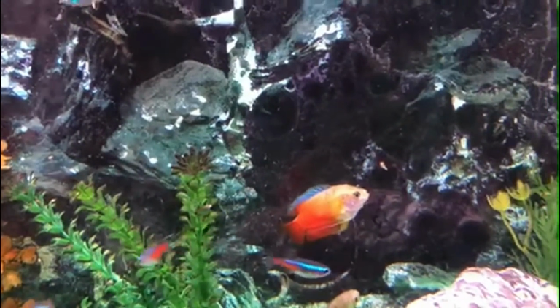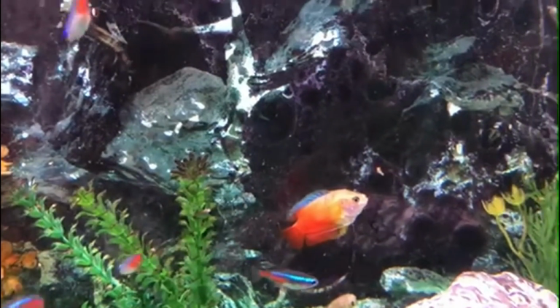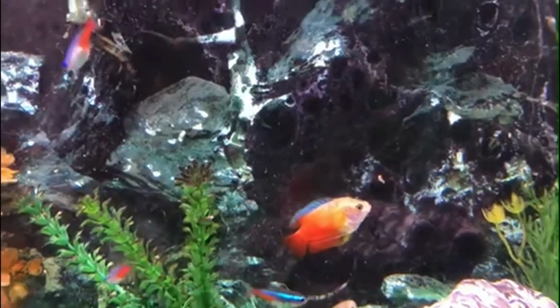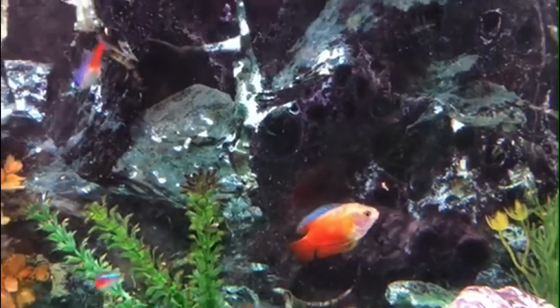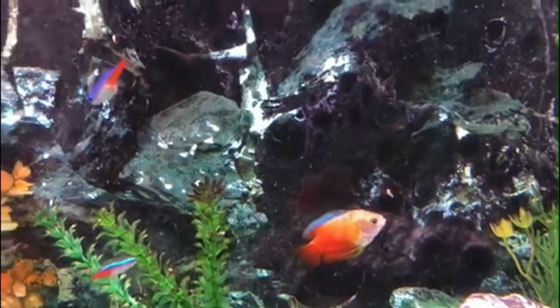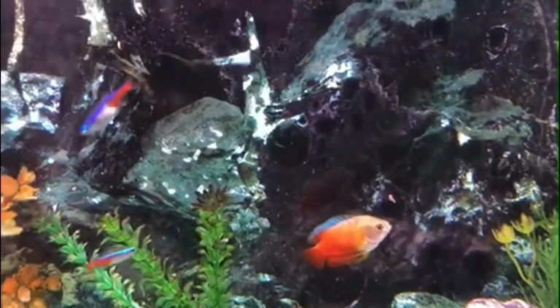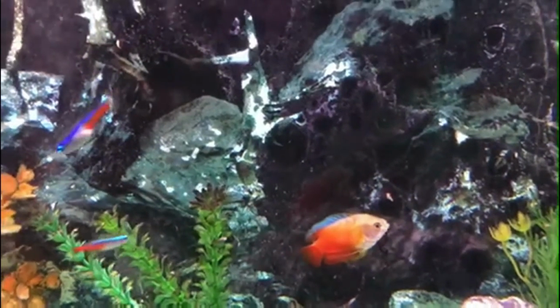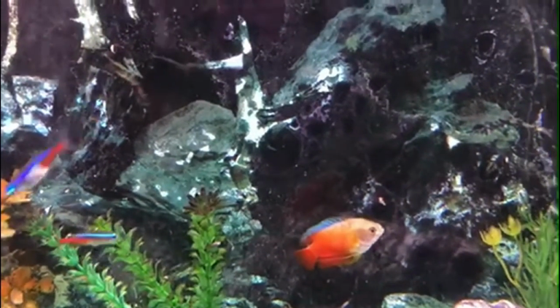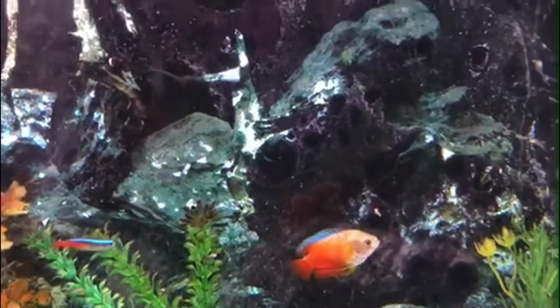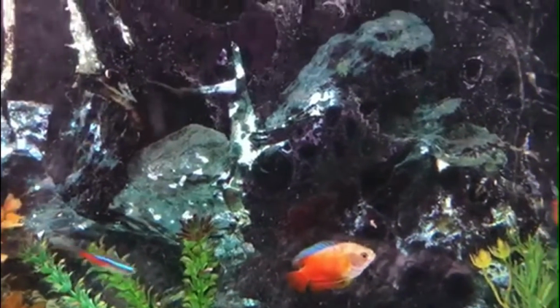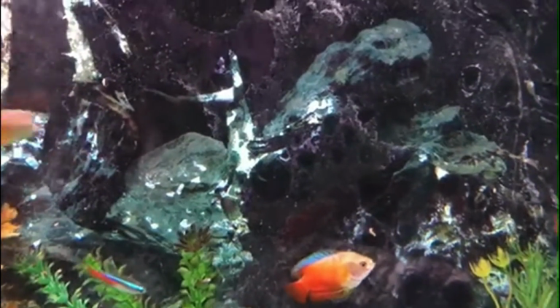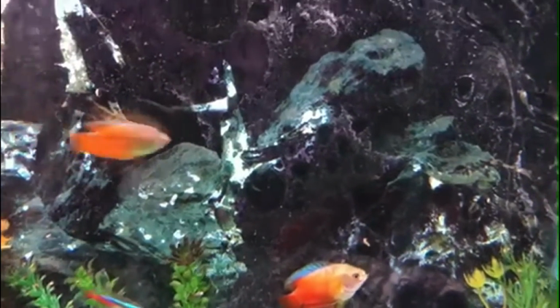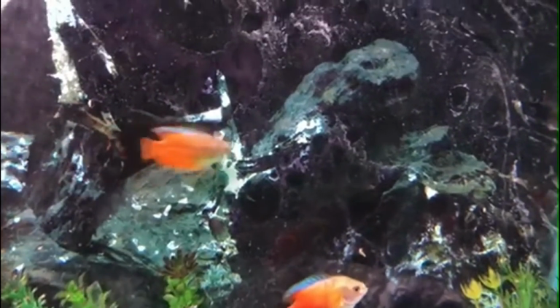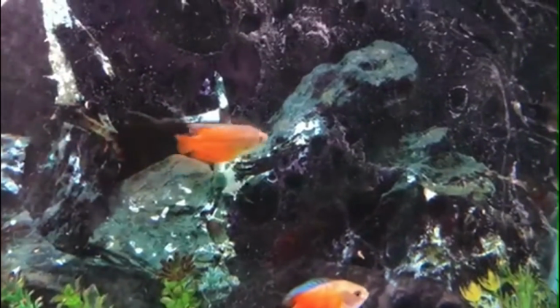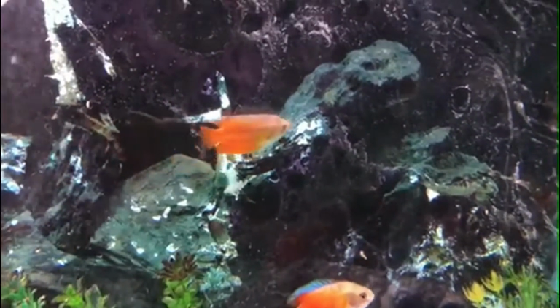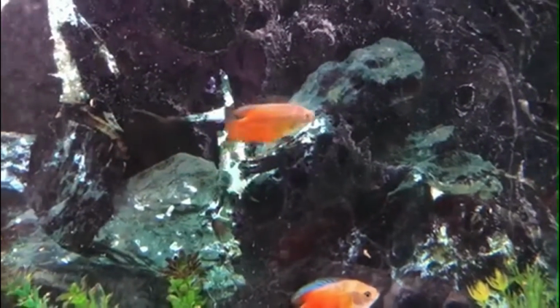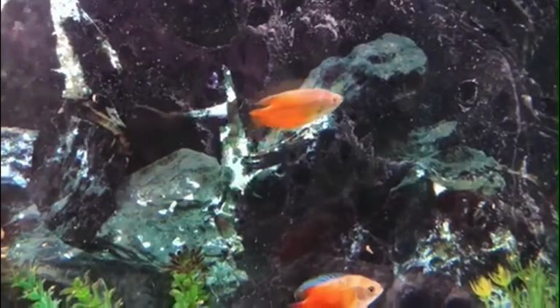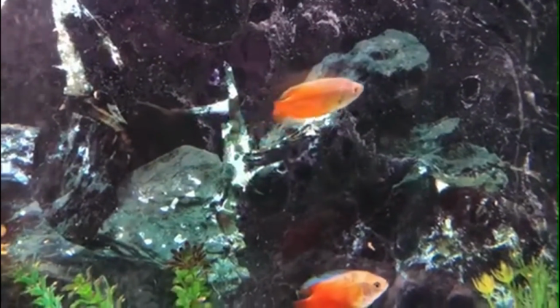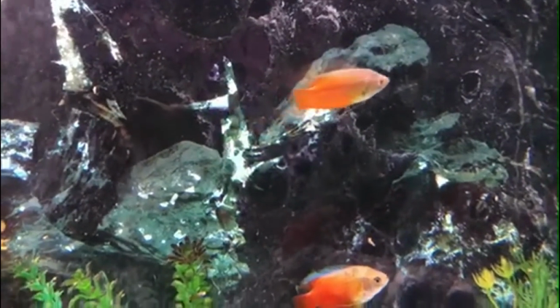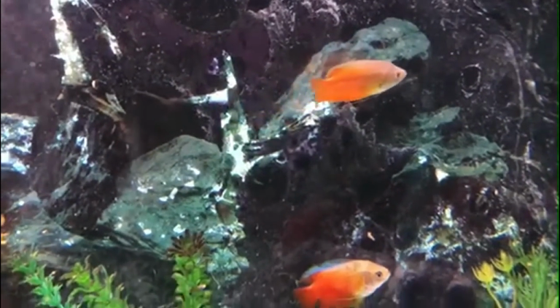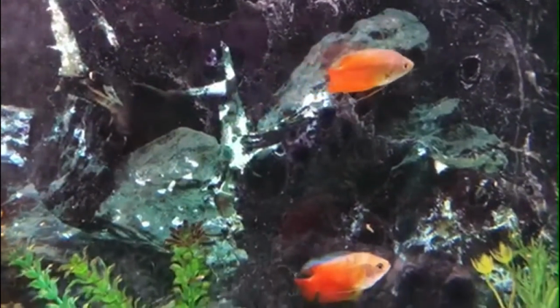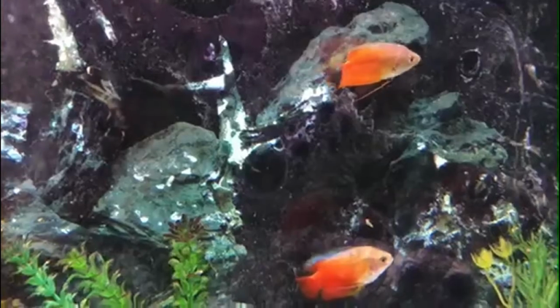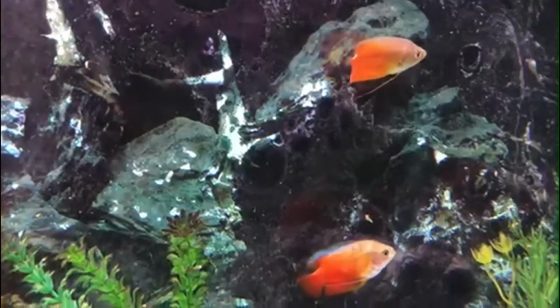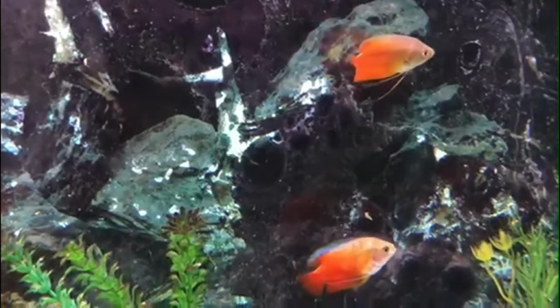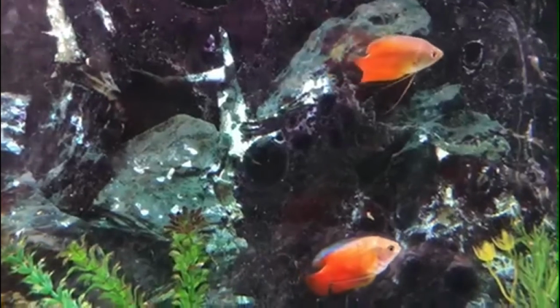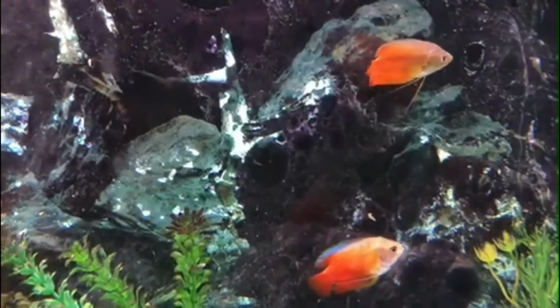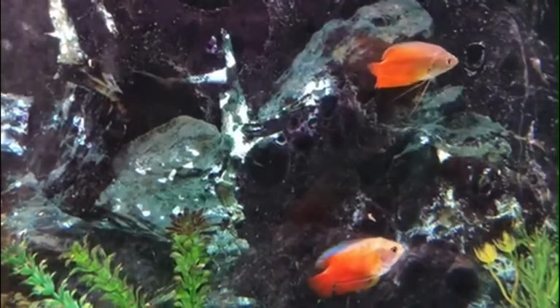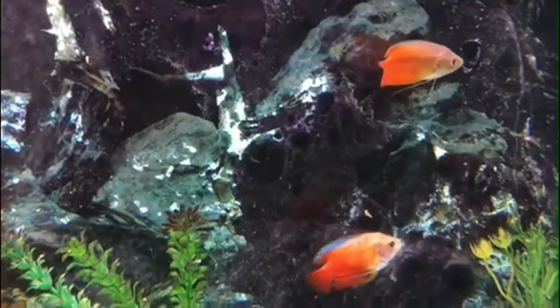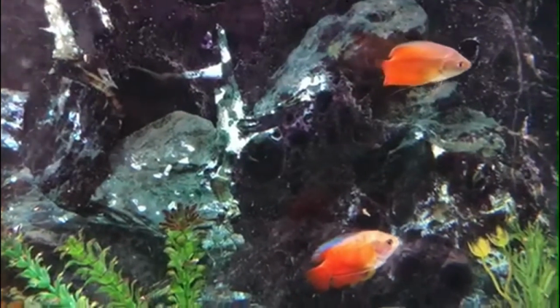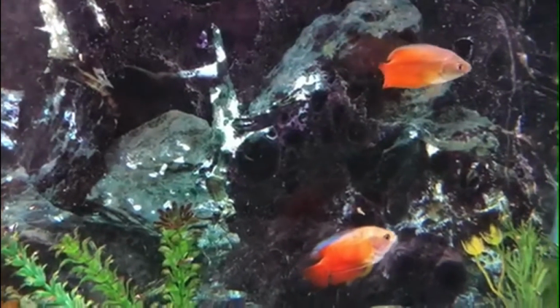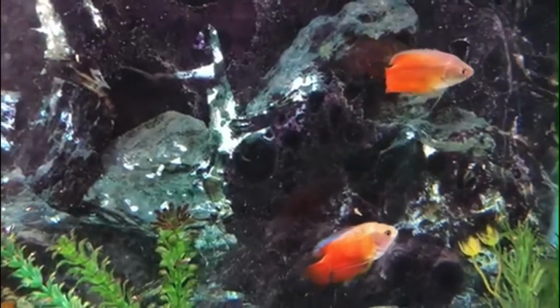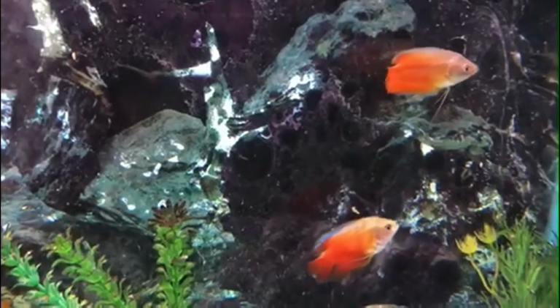These fish have the adaptation of having a labyrinth organ, which allows them to breathe air for a short period of time.